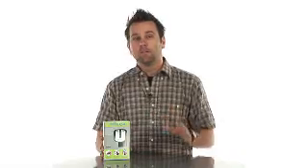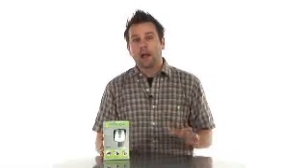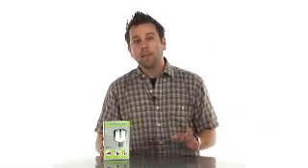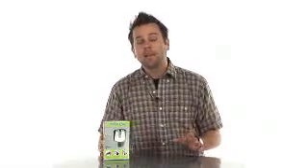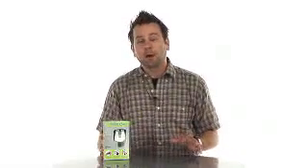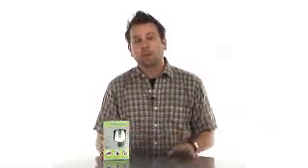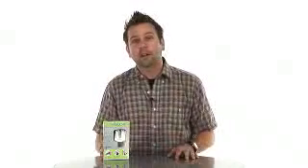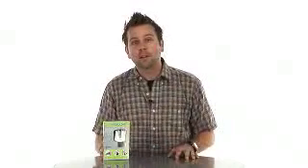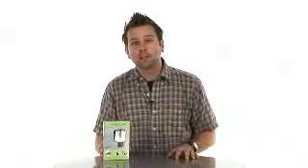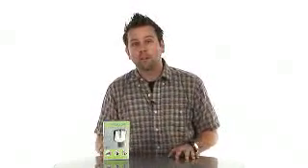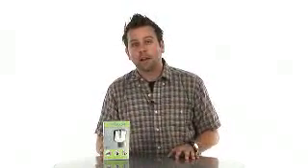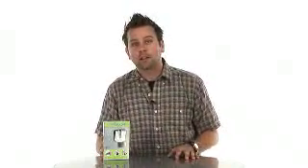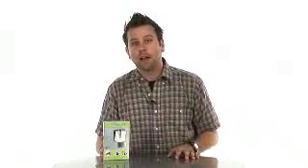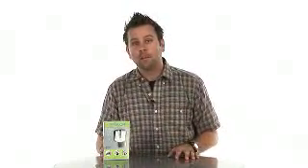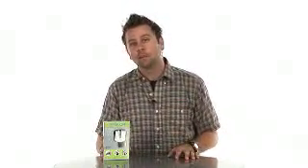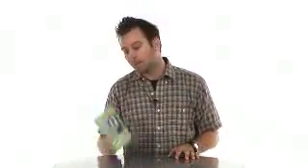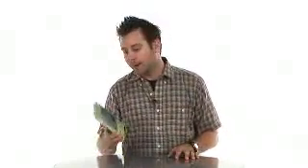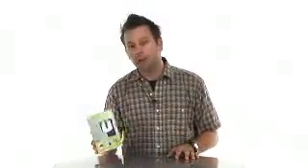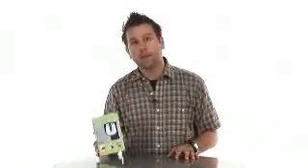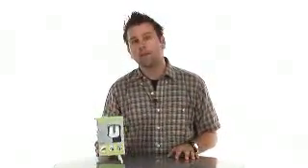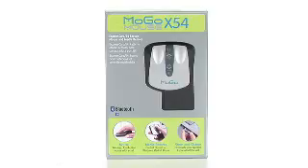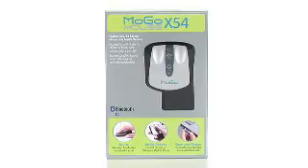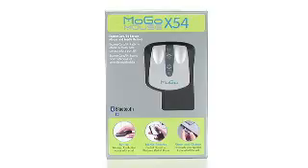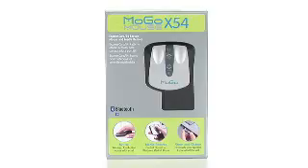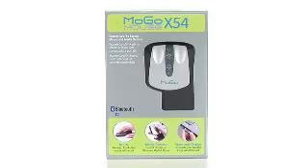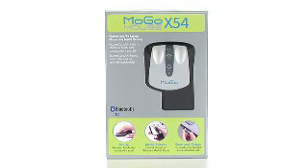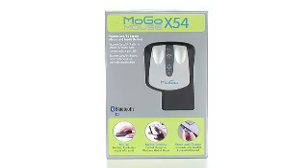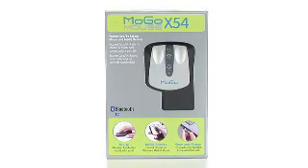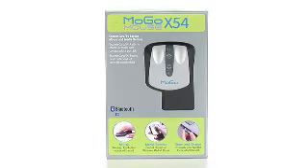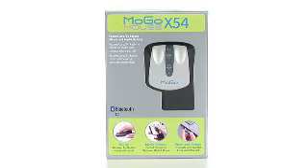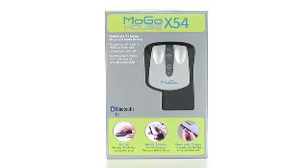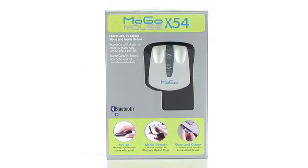Hi, my name is Mark, product specialist at buy.com. I'm back to talk about the MoGo Media Mouse X54.